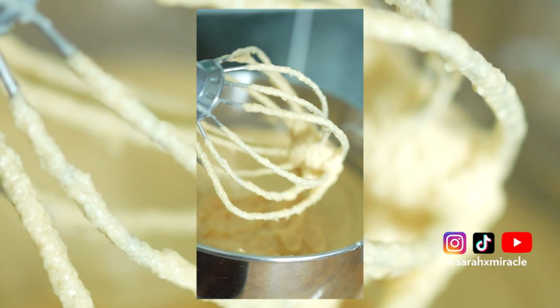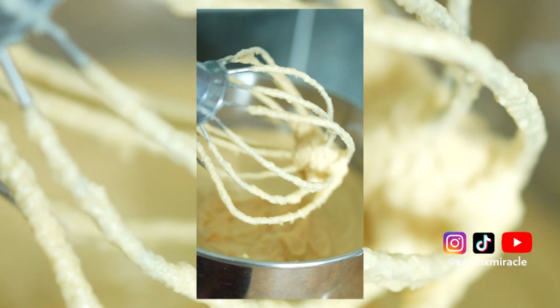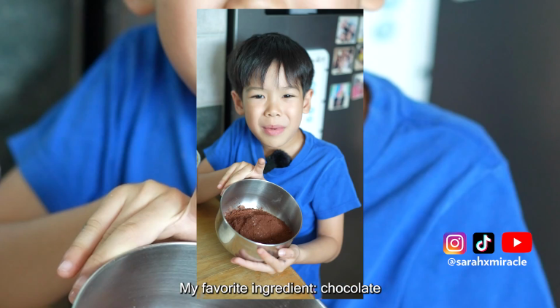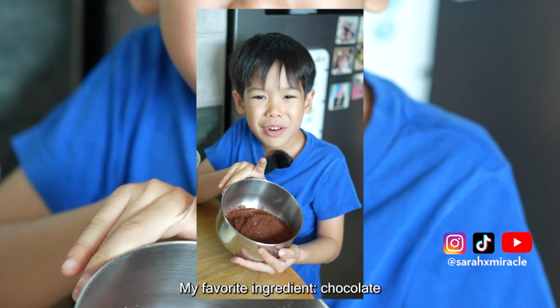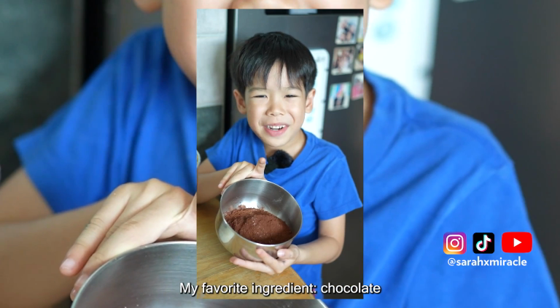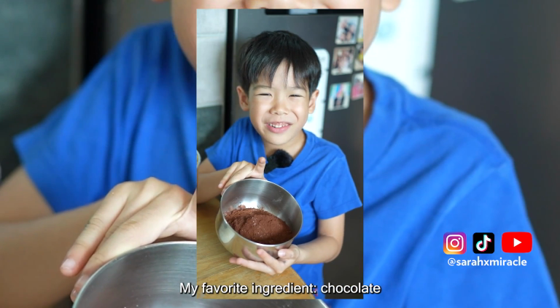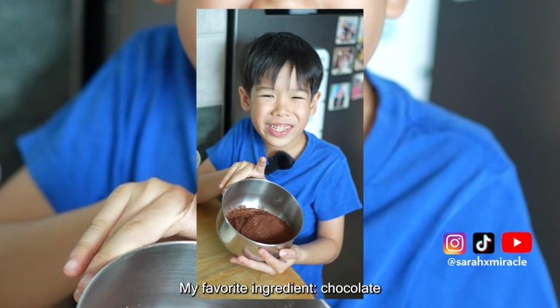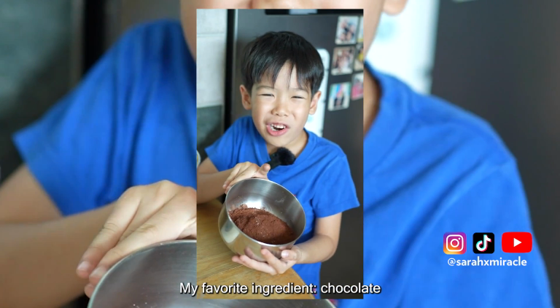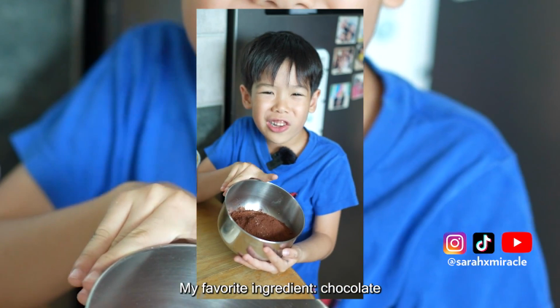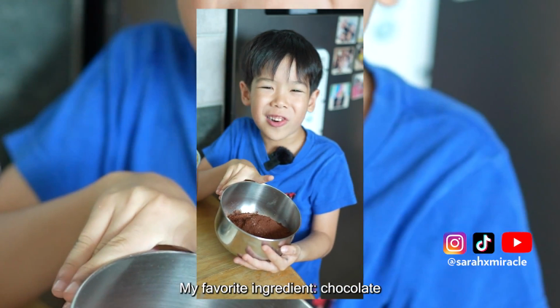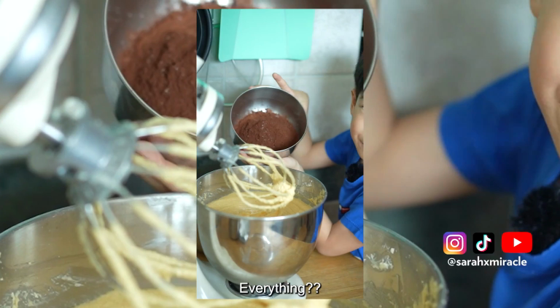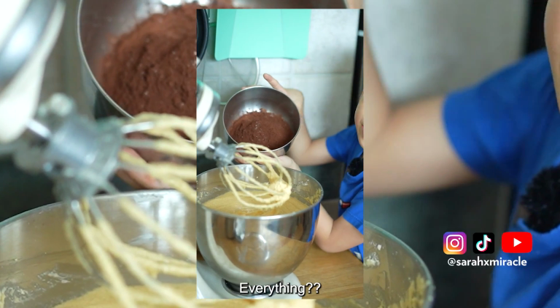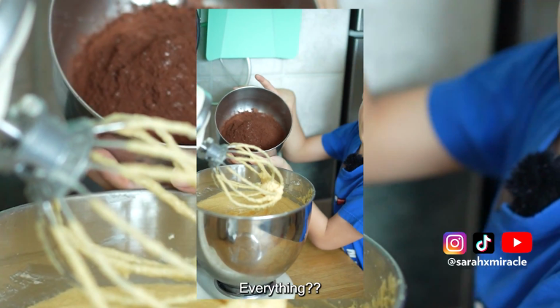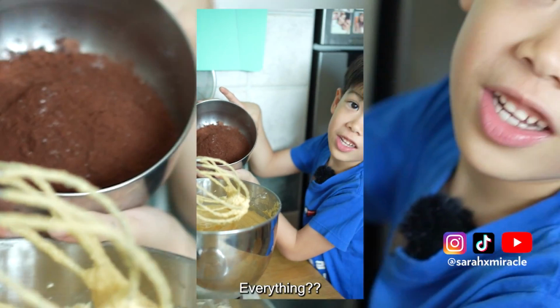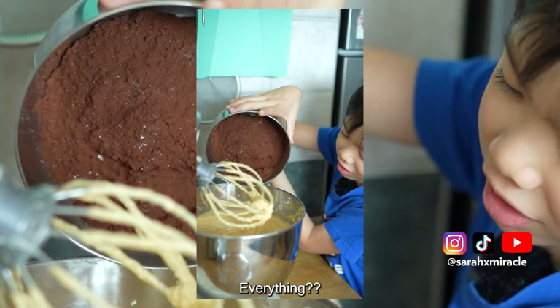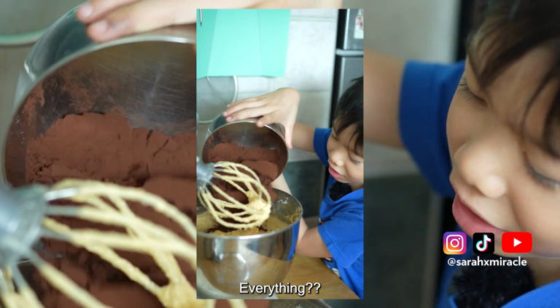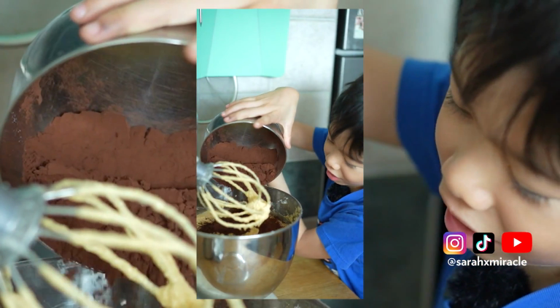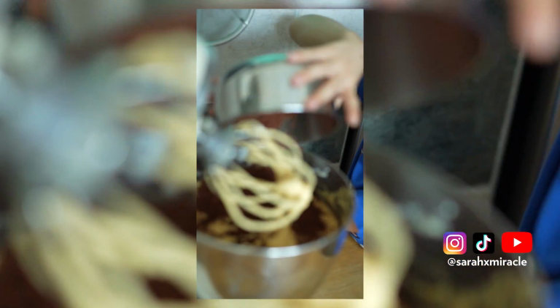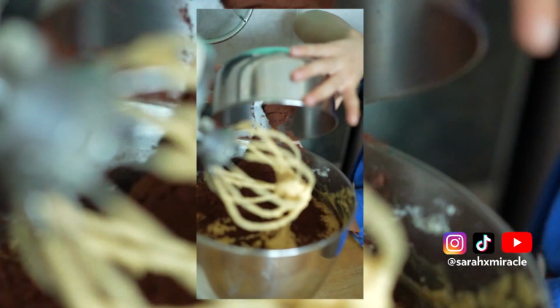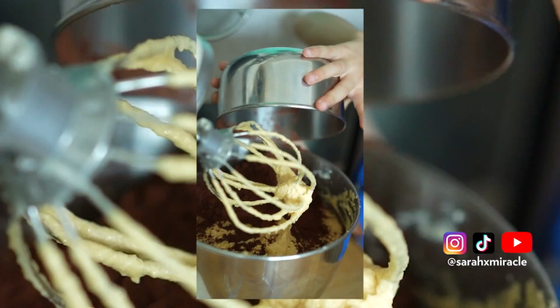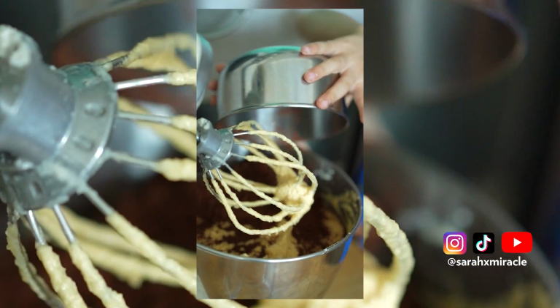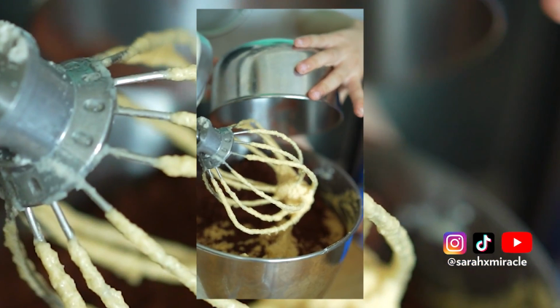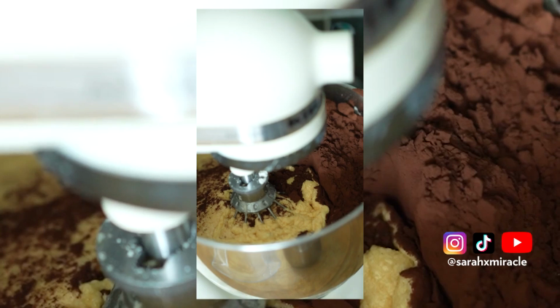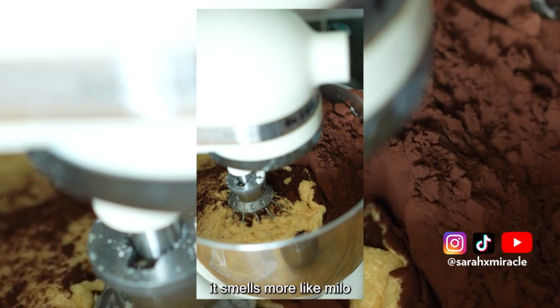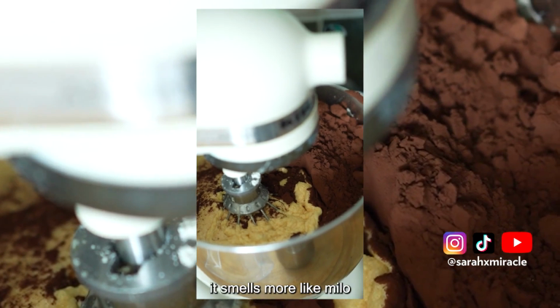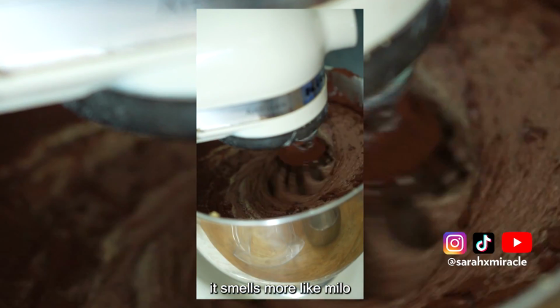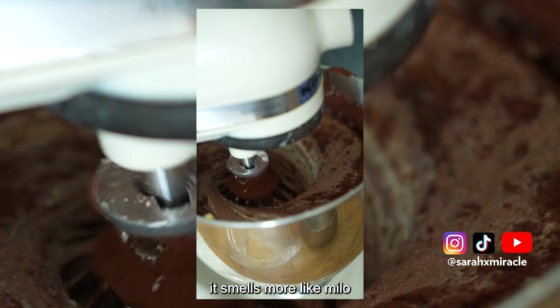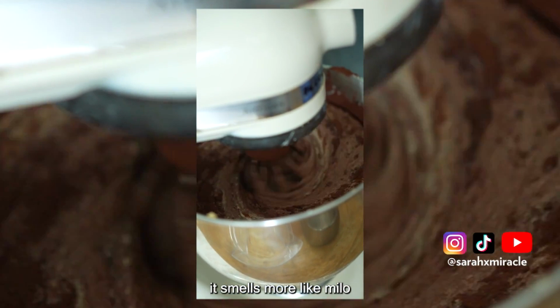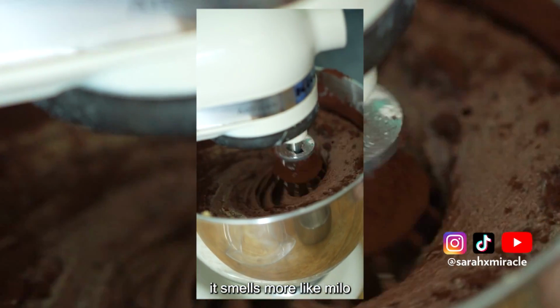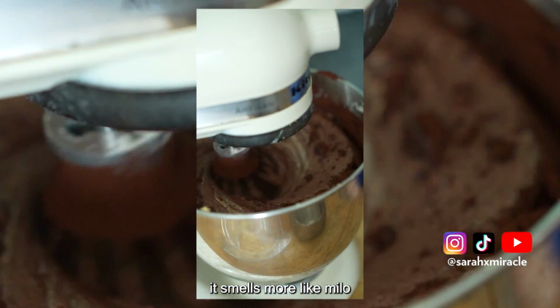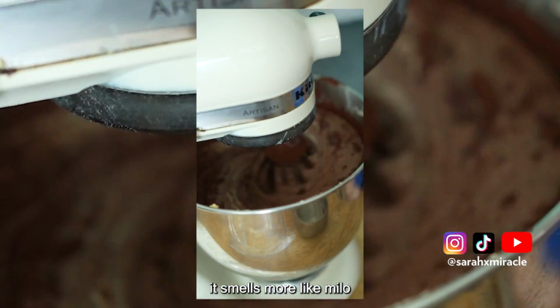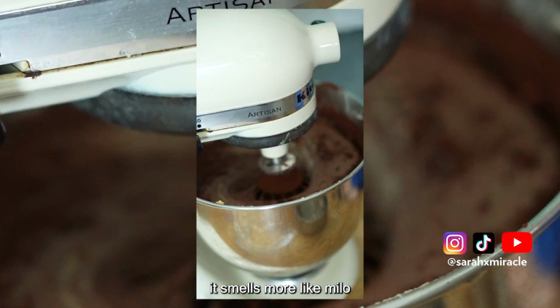My favorite ingredient — coconut. Everything. It smells more like dried though.